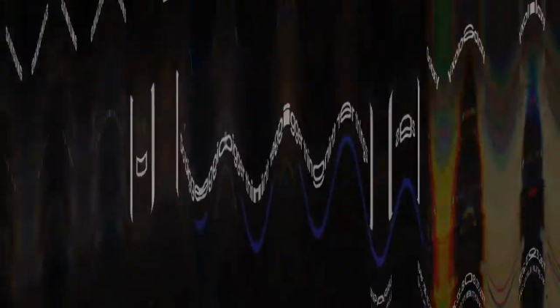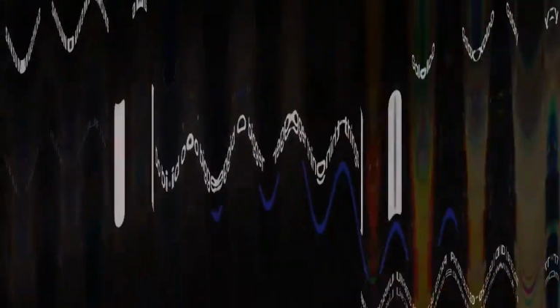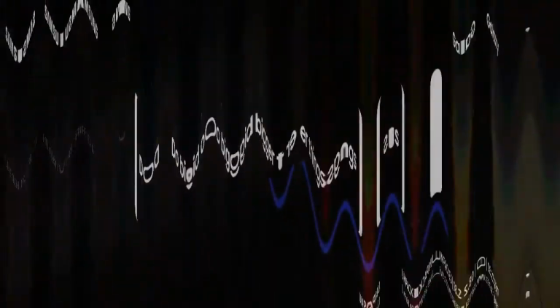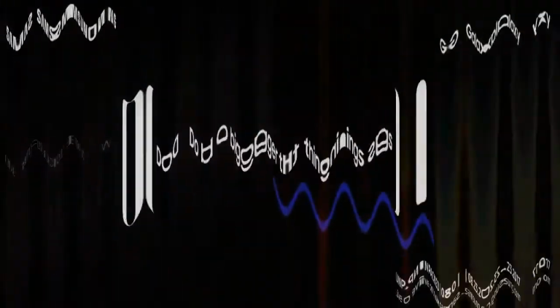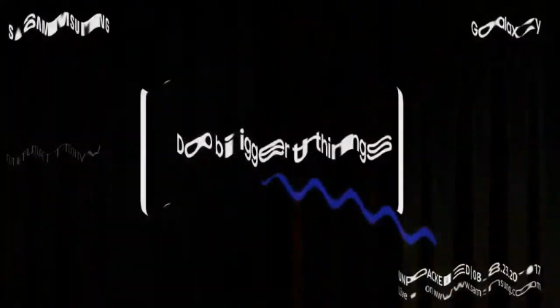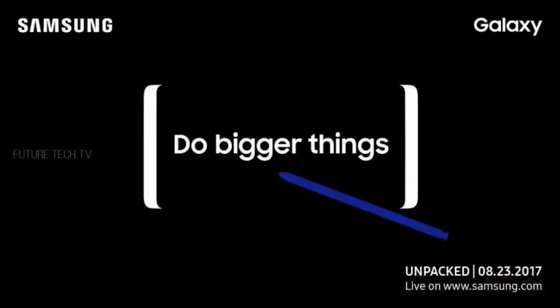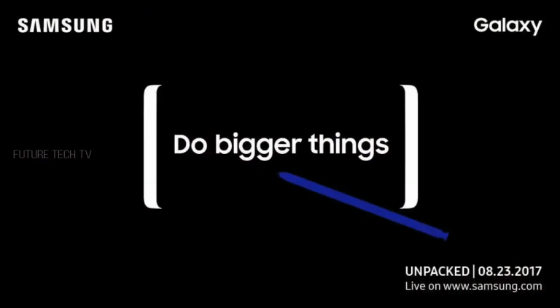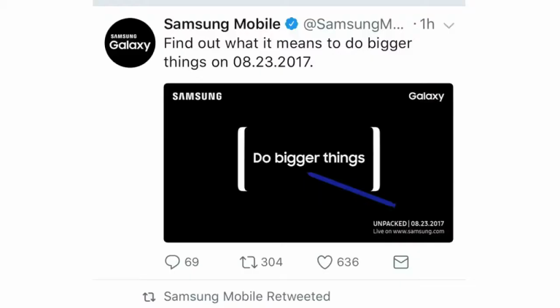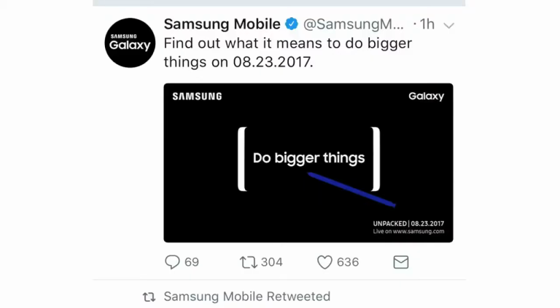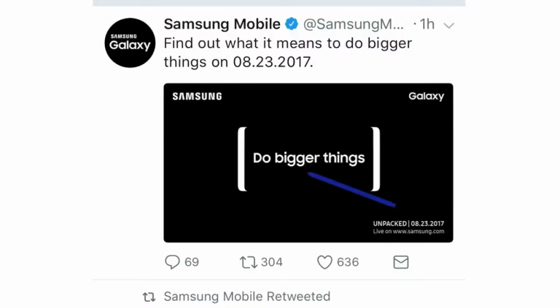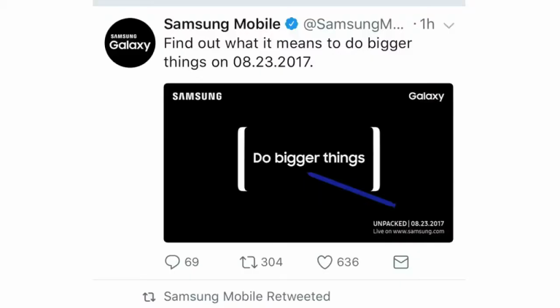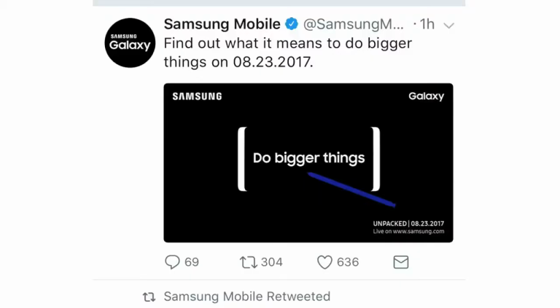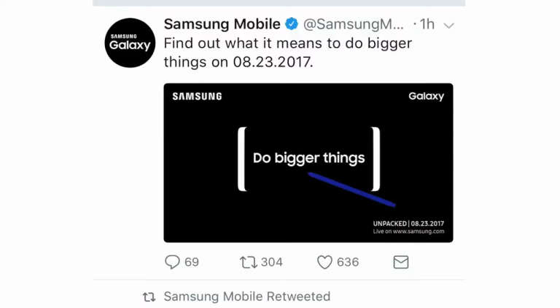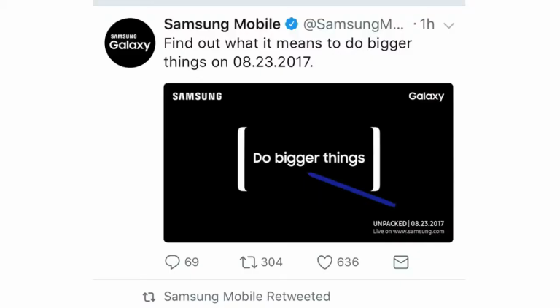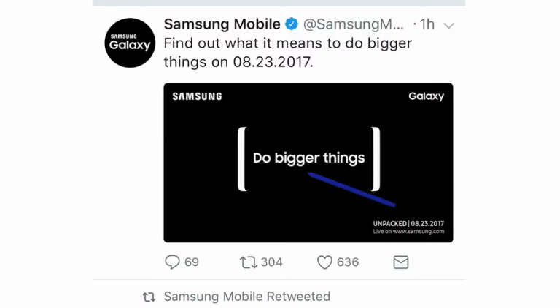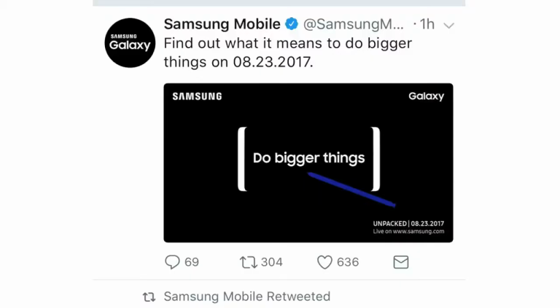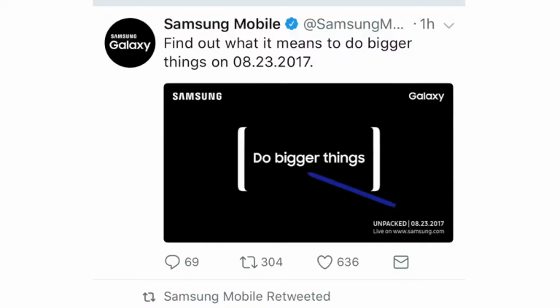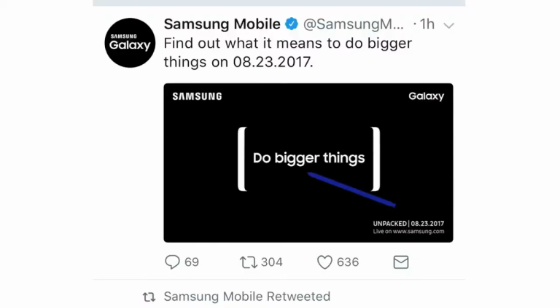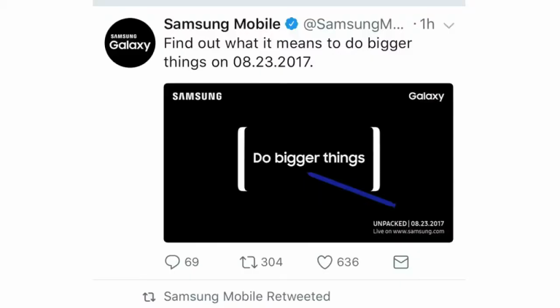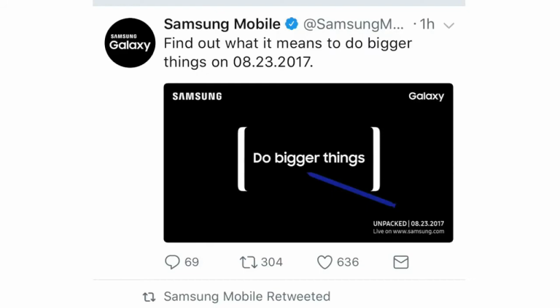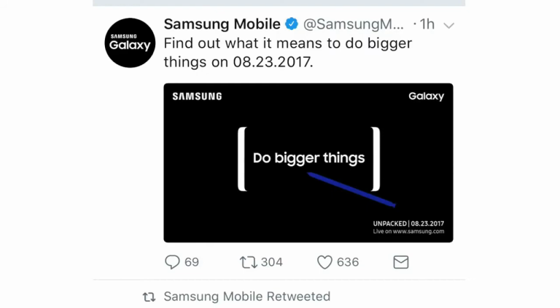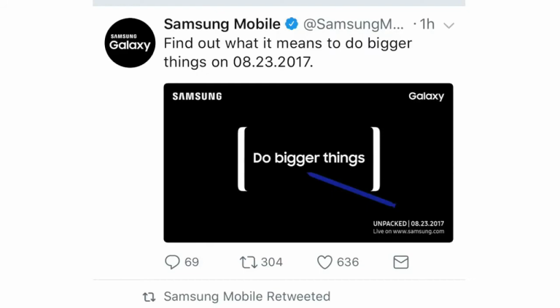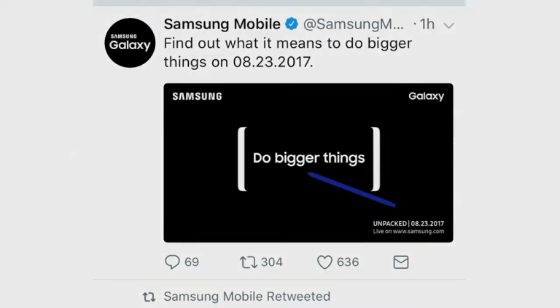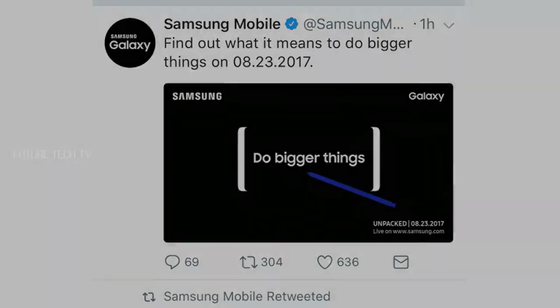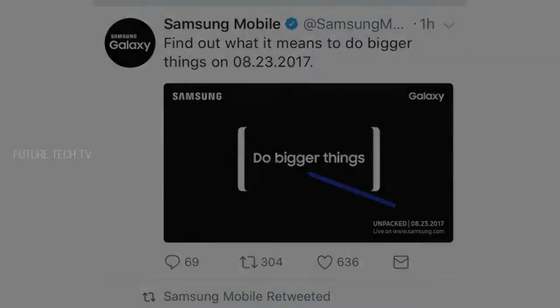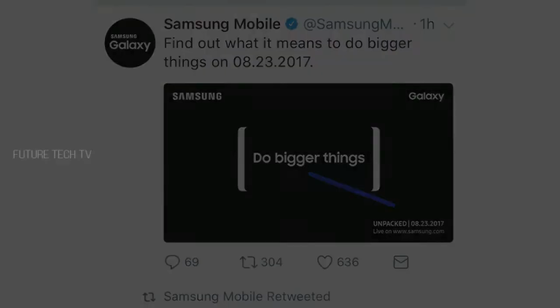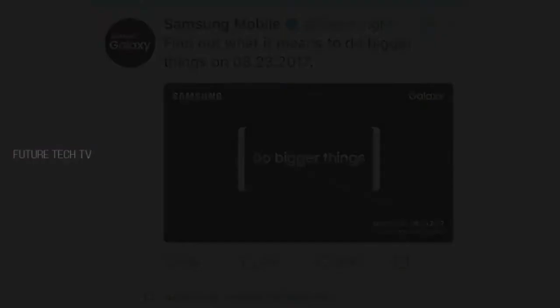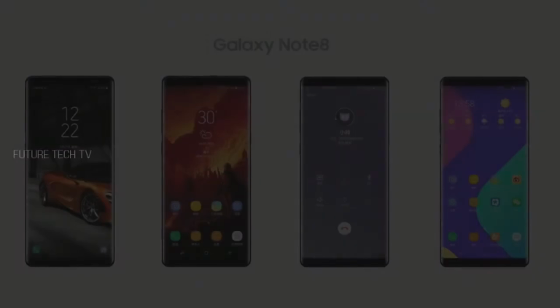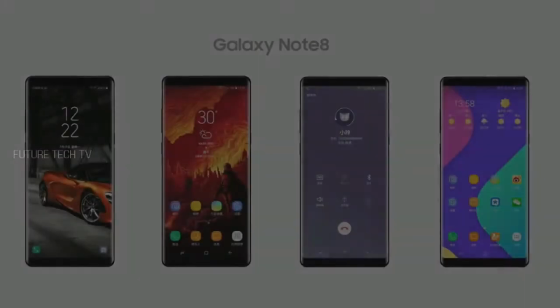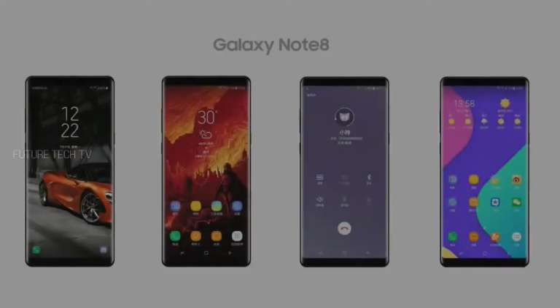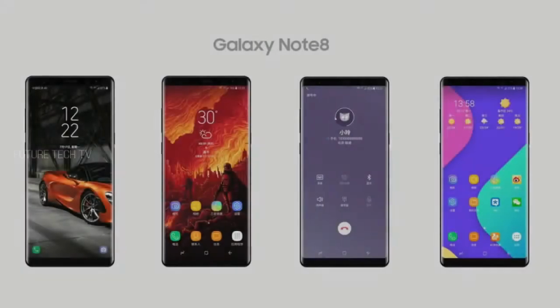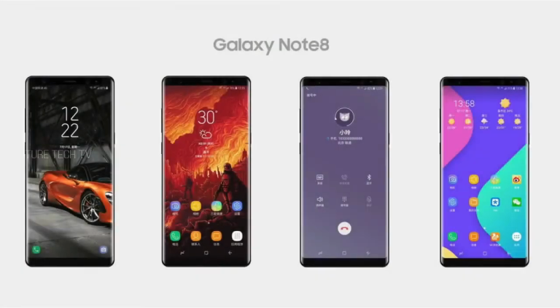What is the Emperor Edition of the Galaxy Note 8? It's a question that everybody is asking after the rumors that have leaked on the internet.